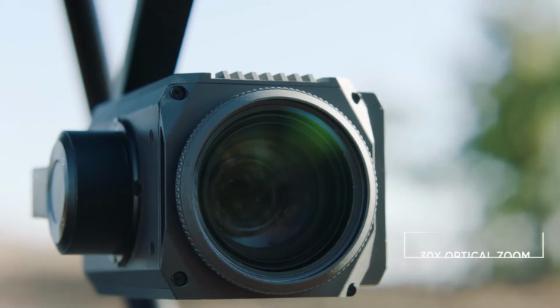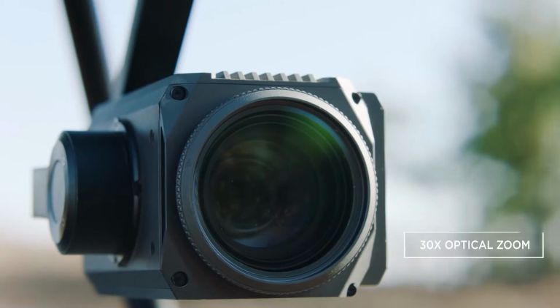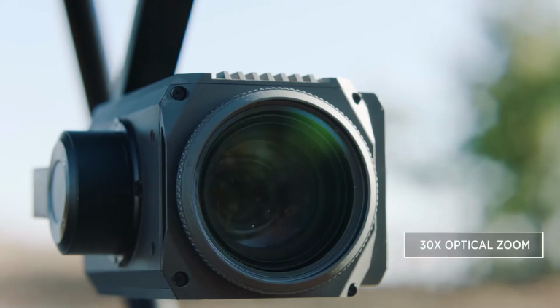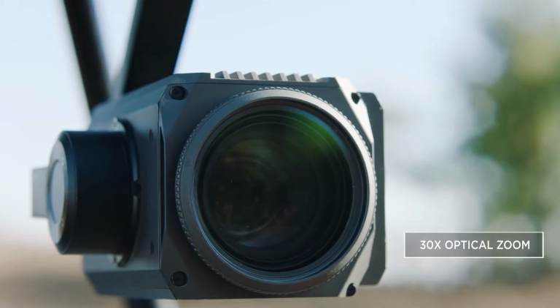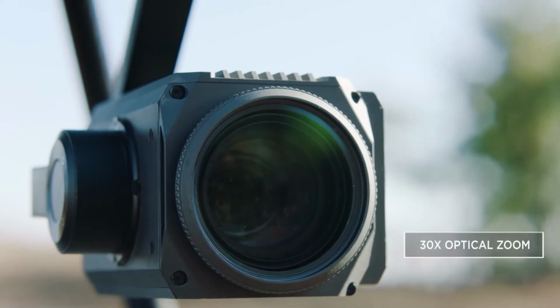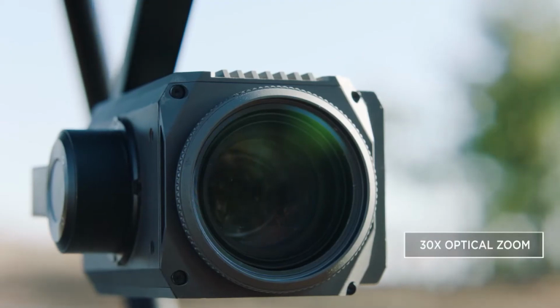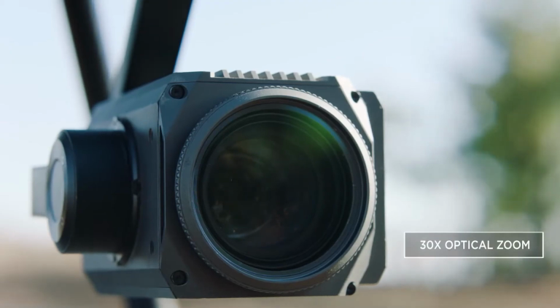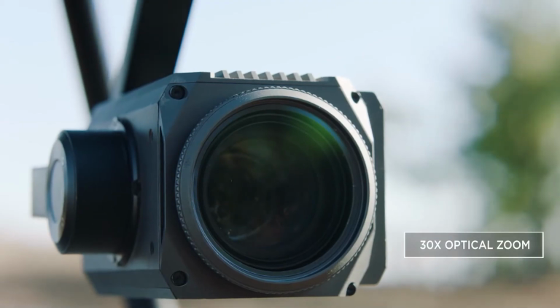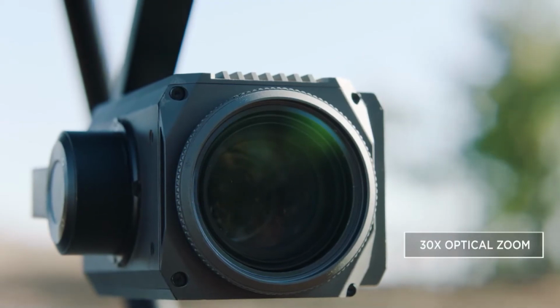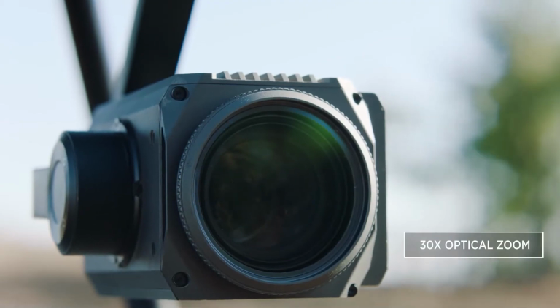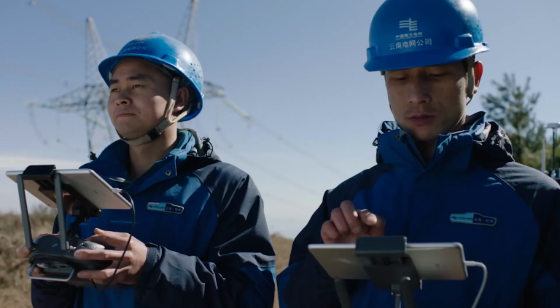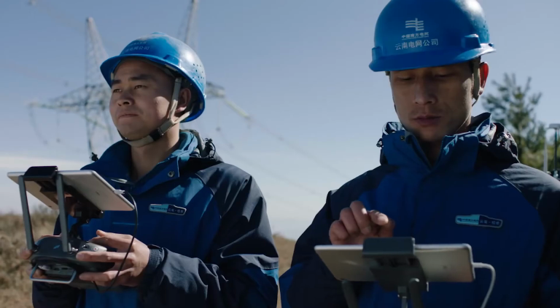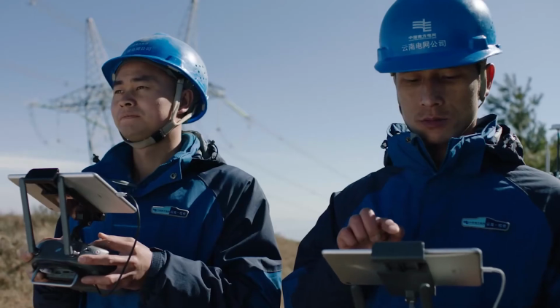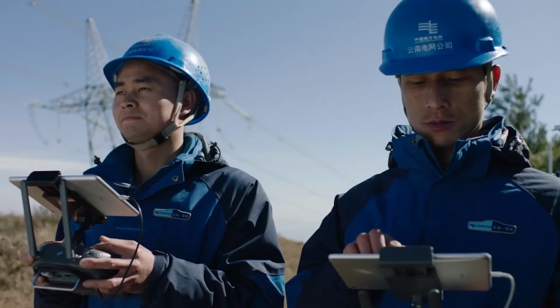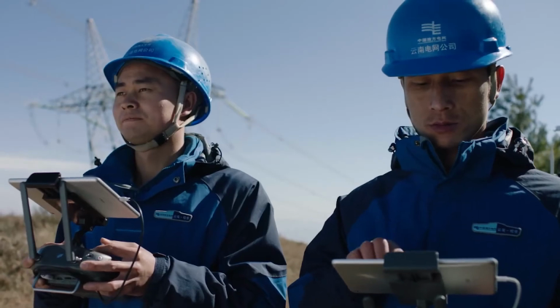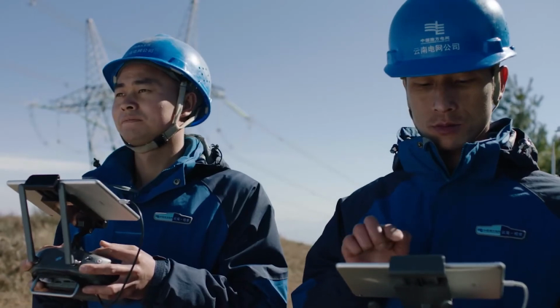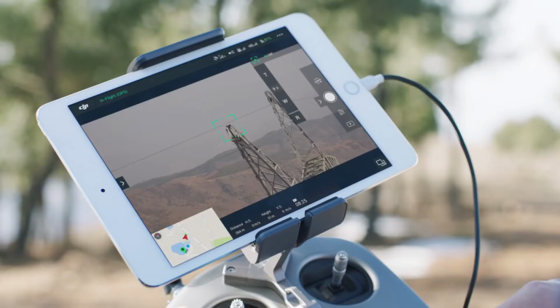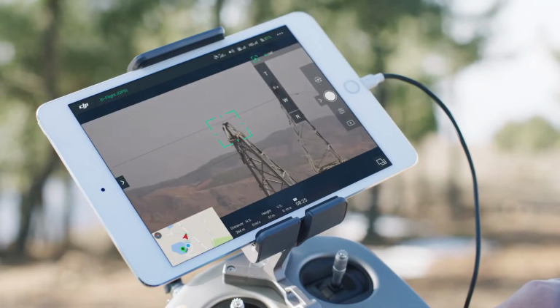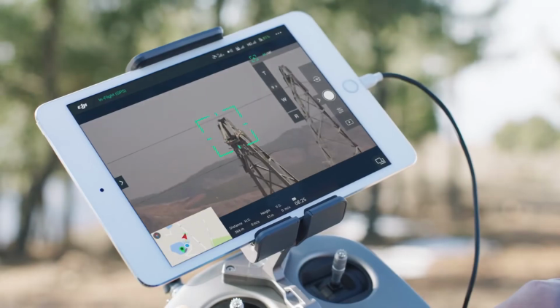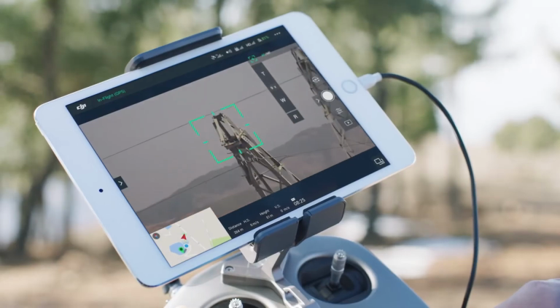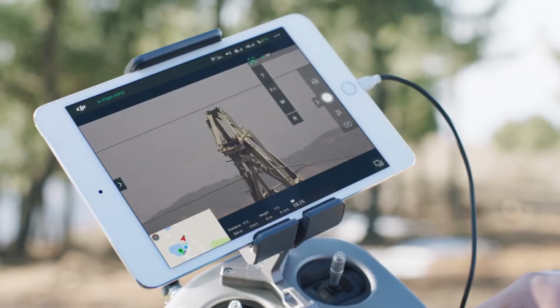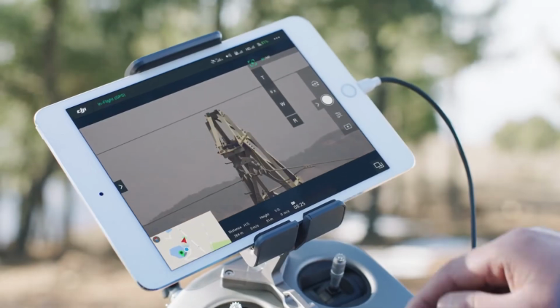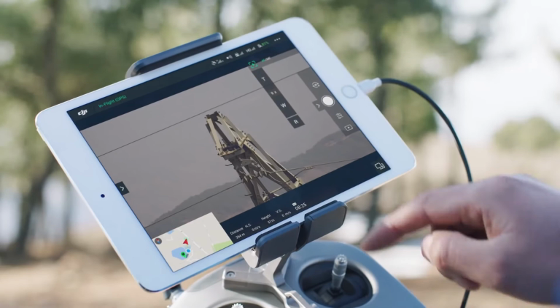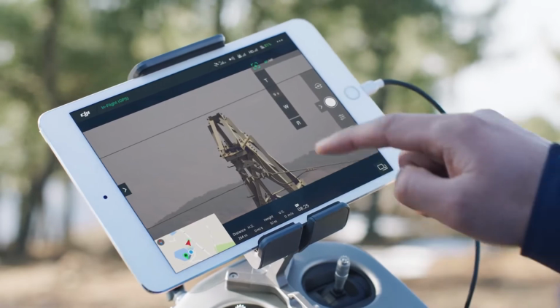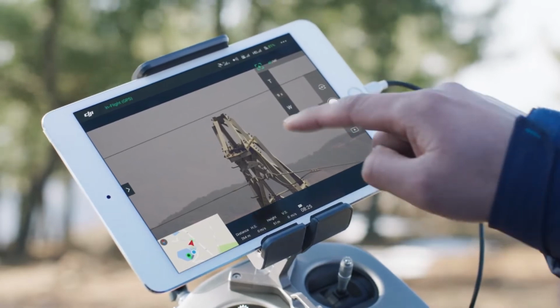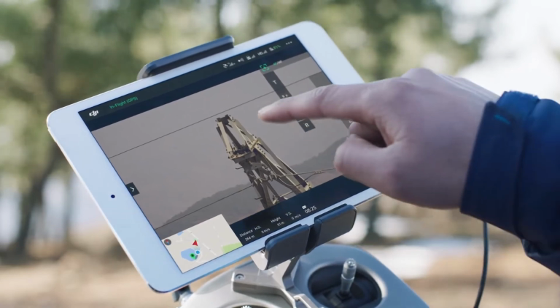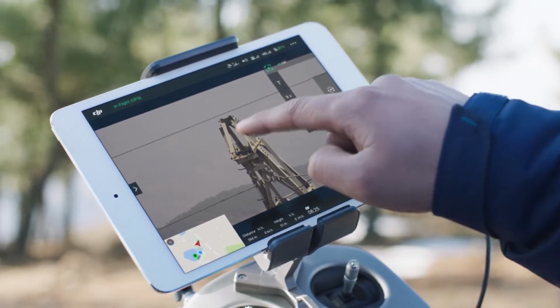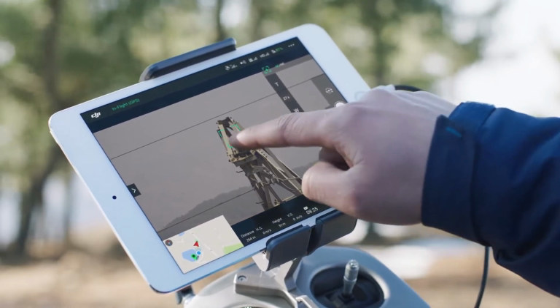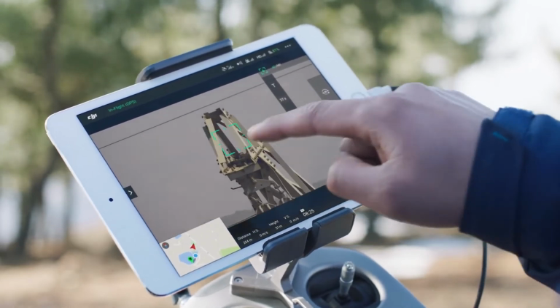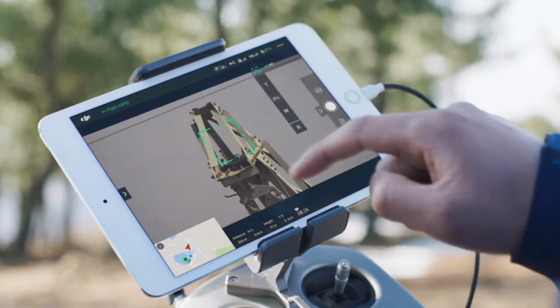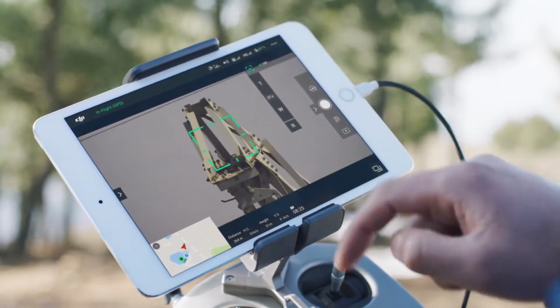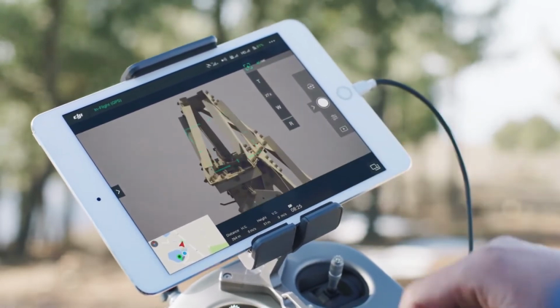This adds 30 times optical zoom, allowing you to inspect minute details from 10 meters away.